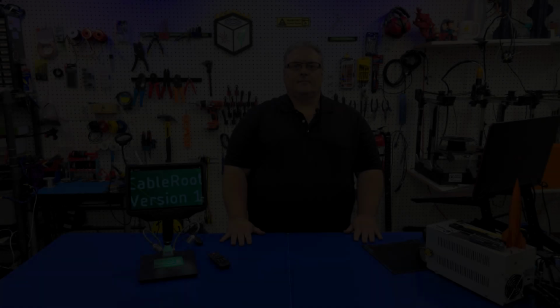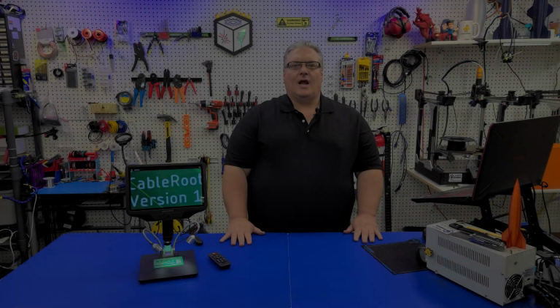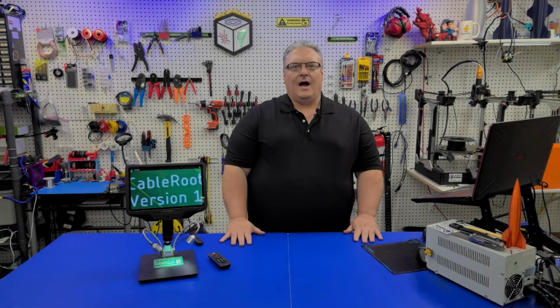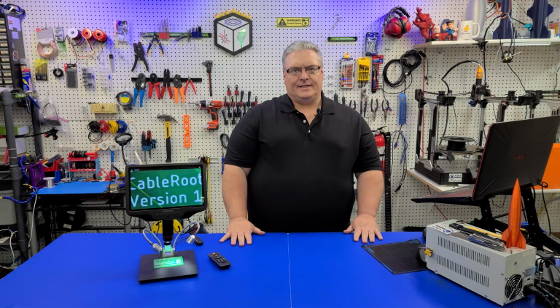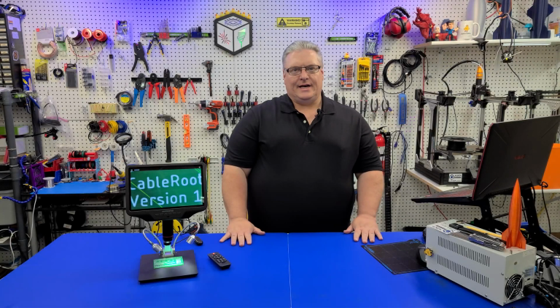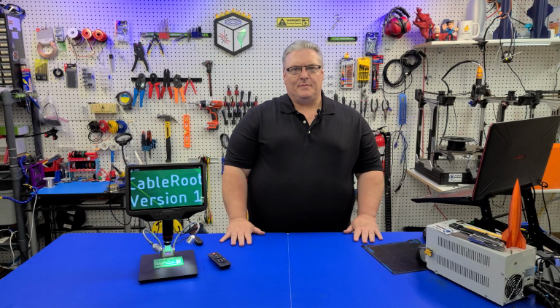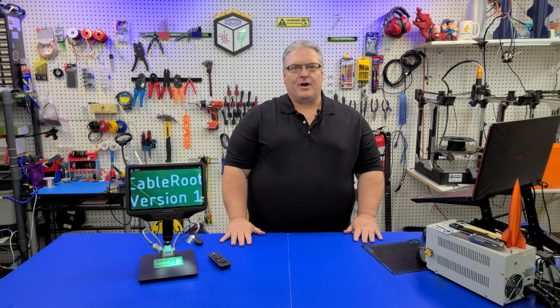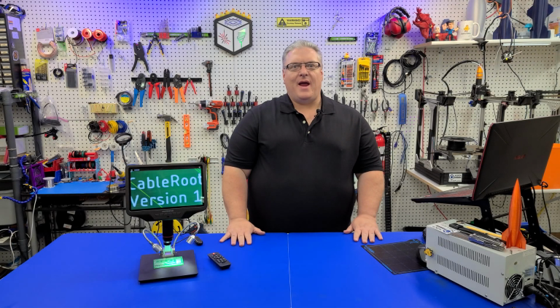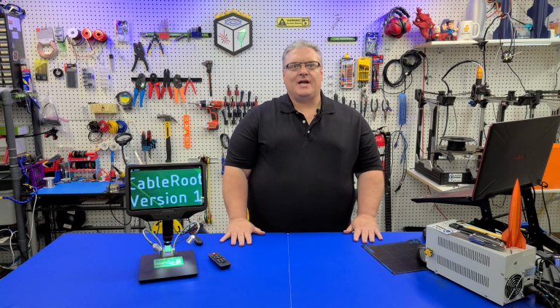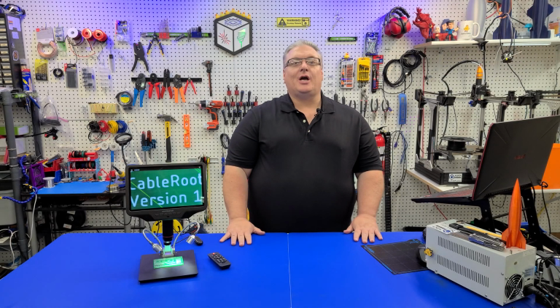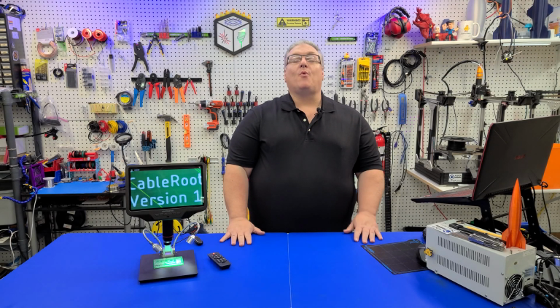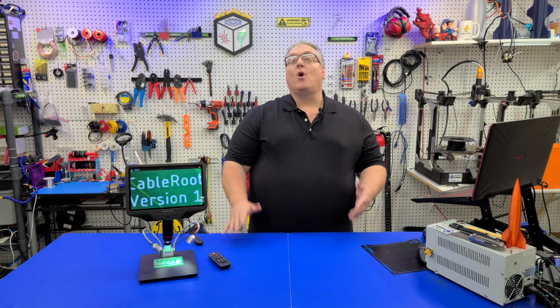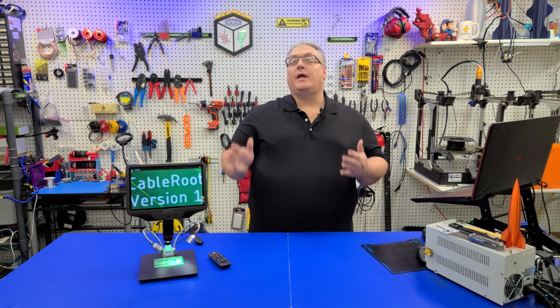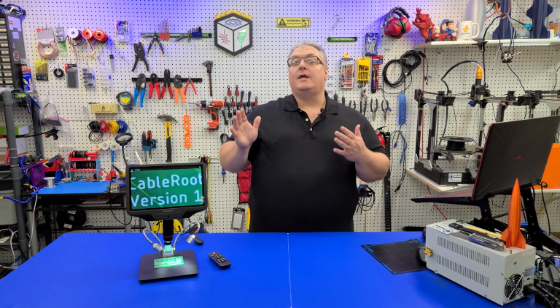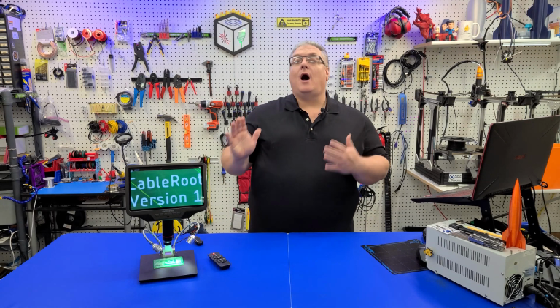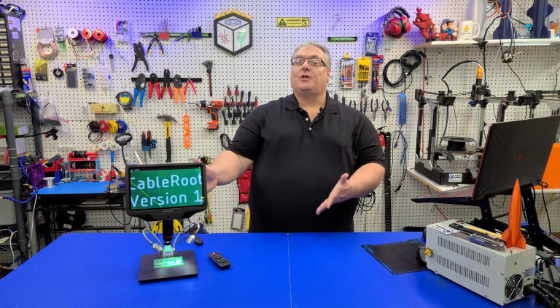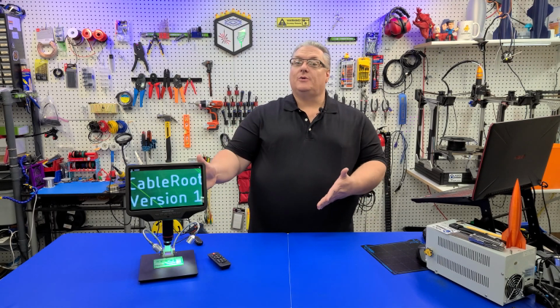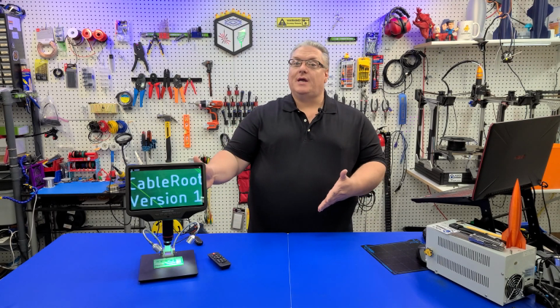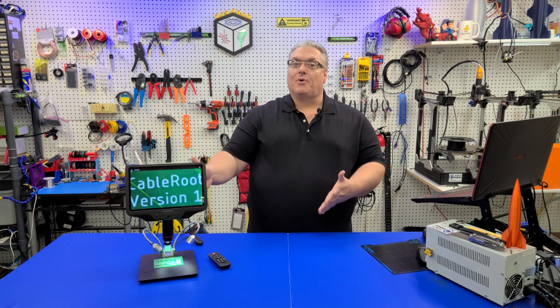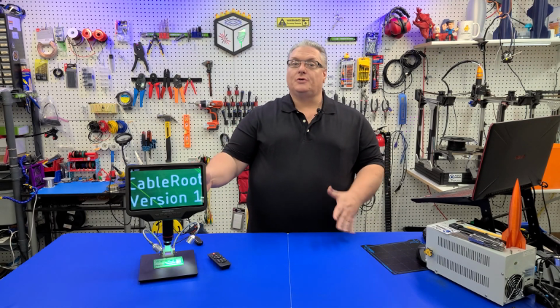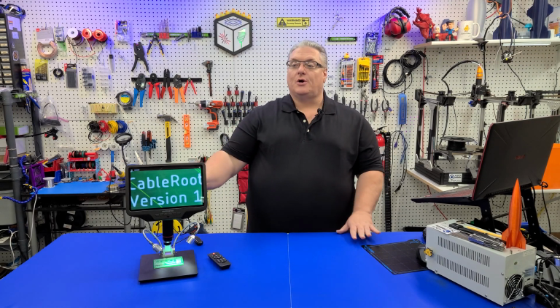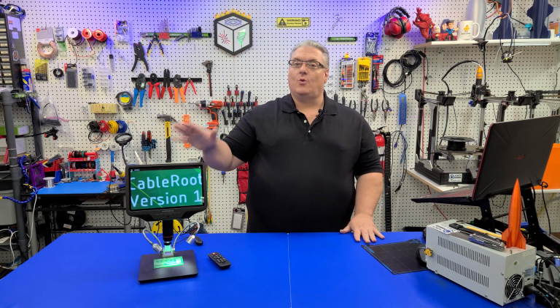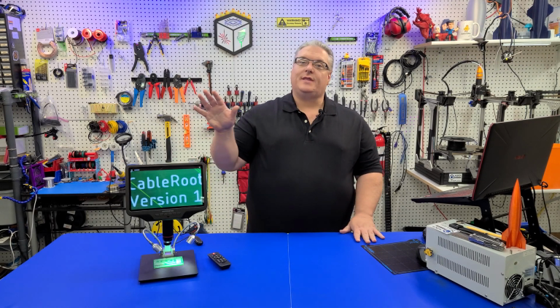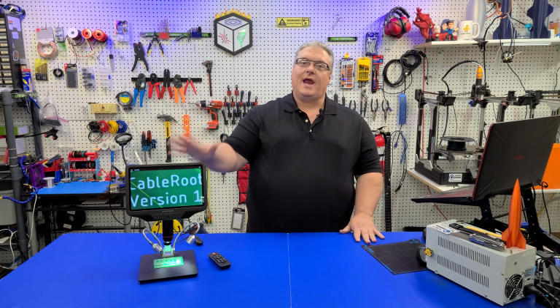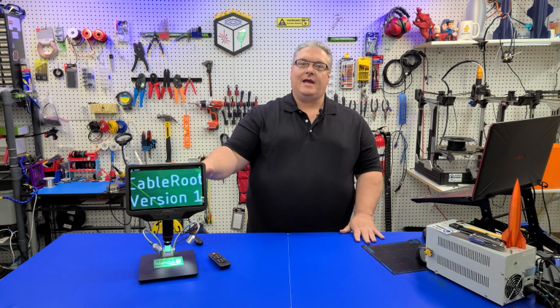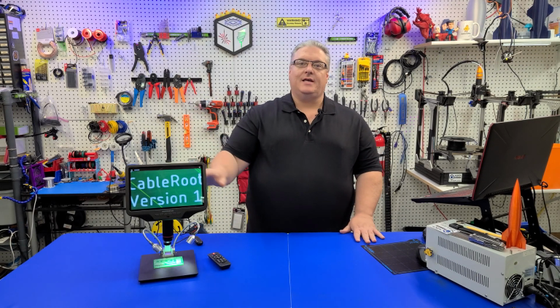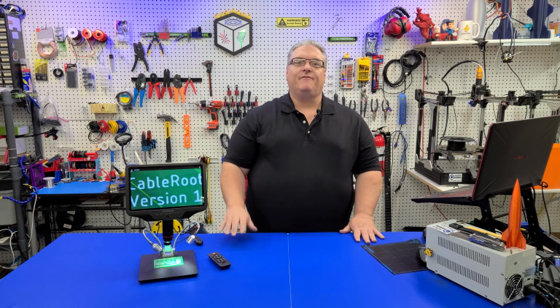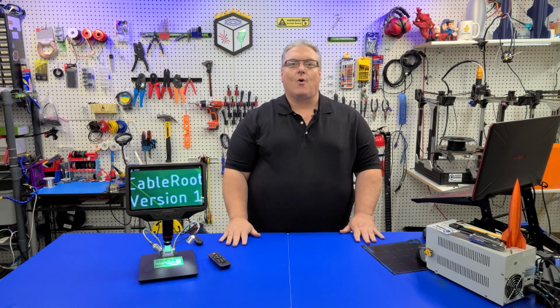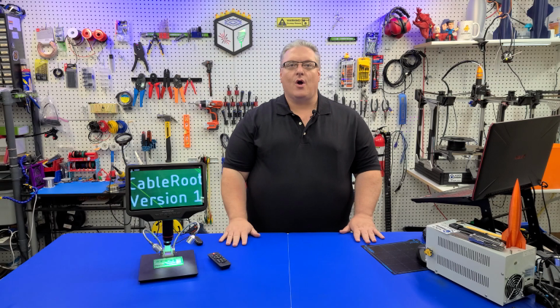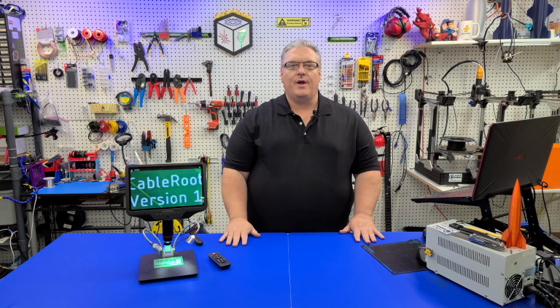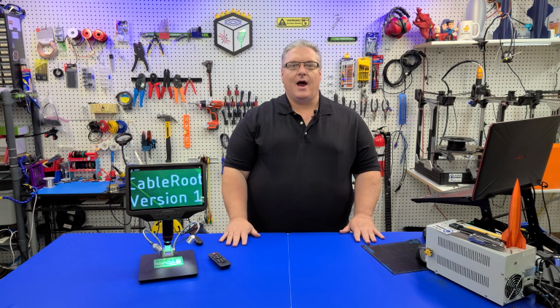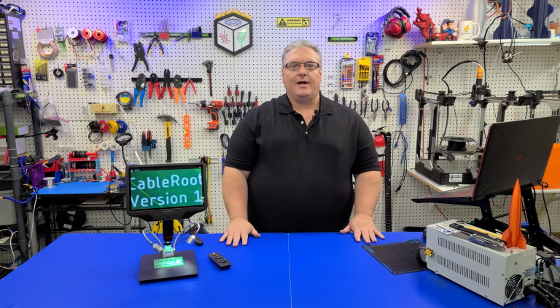On today's Maker Mashup, we're getting up close and personal with the AD409.